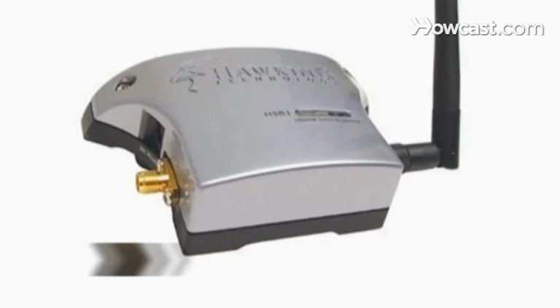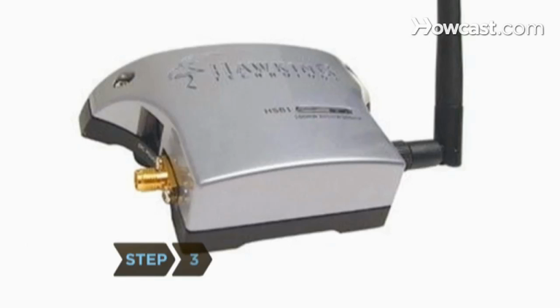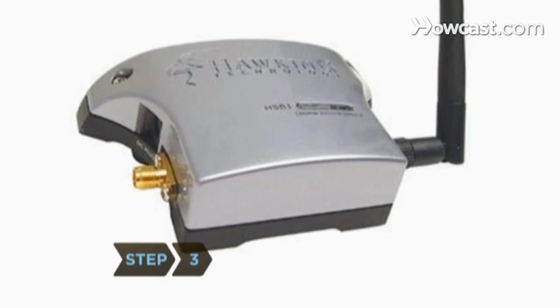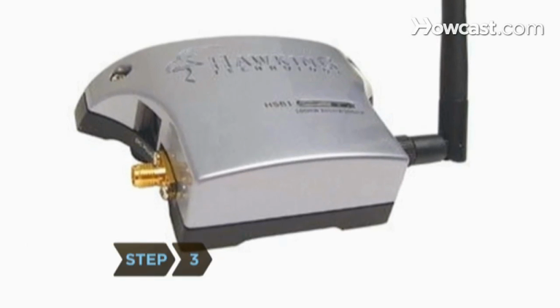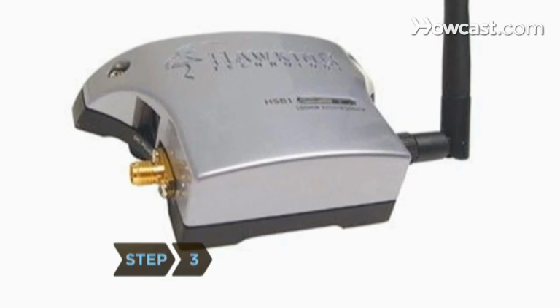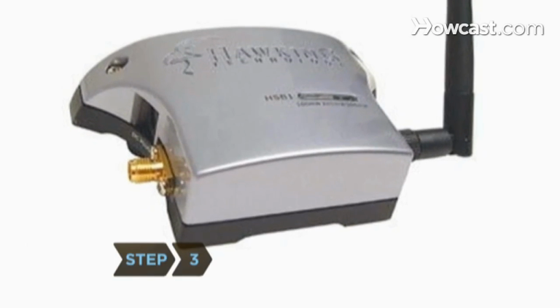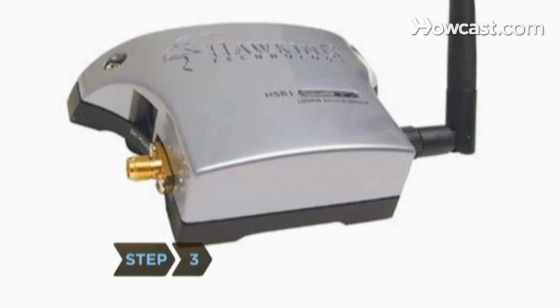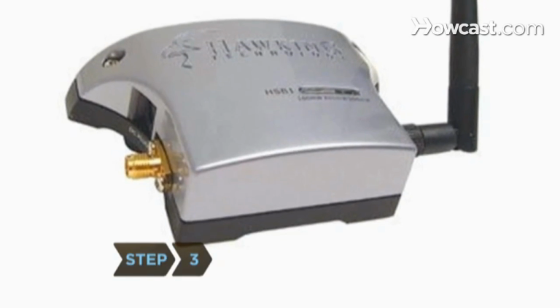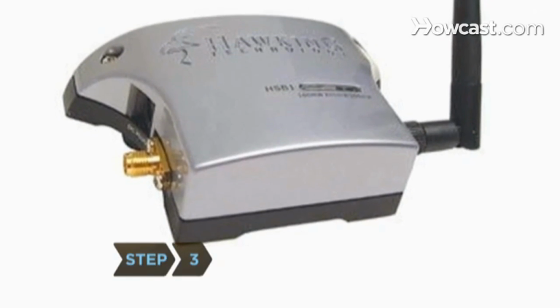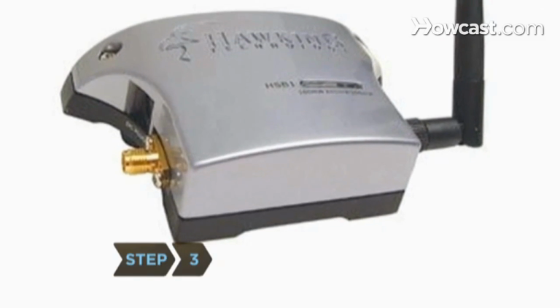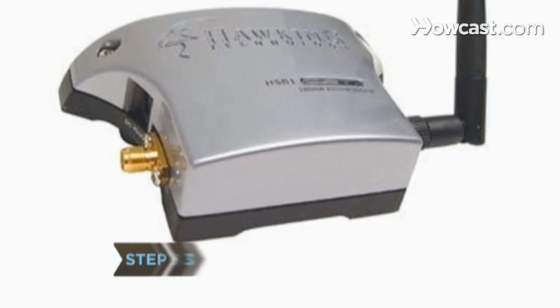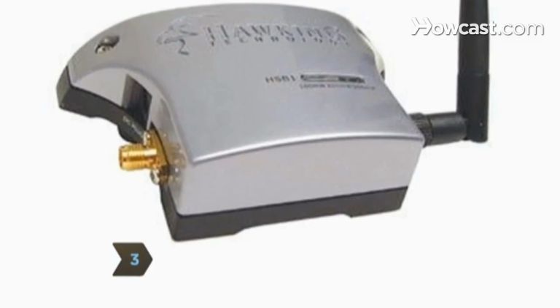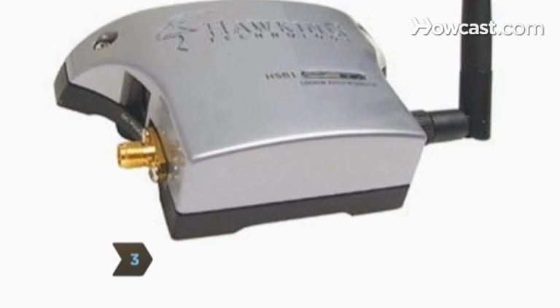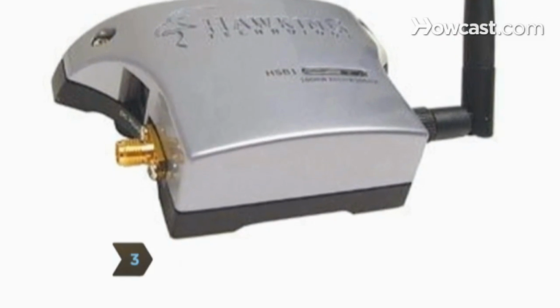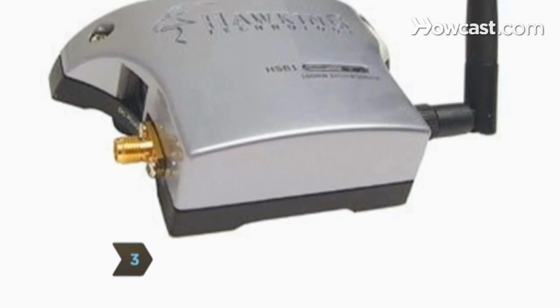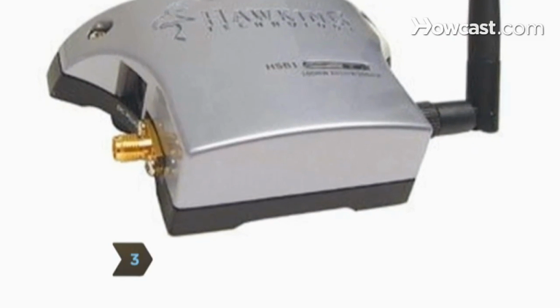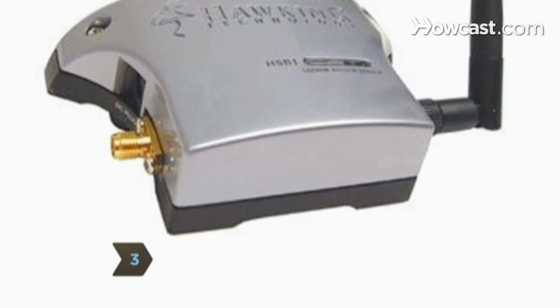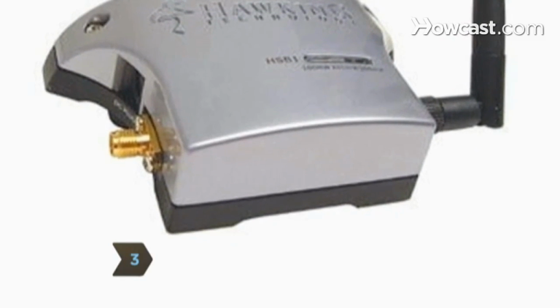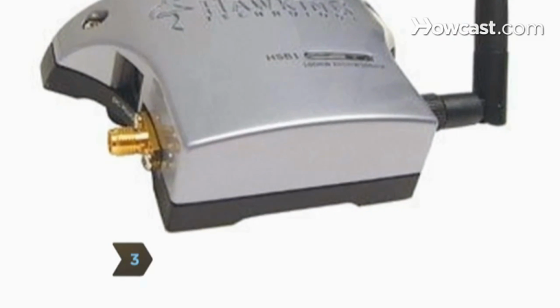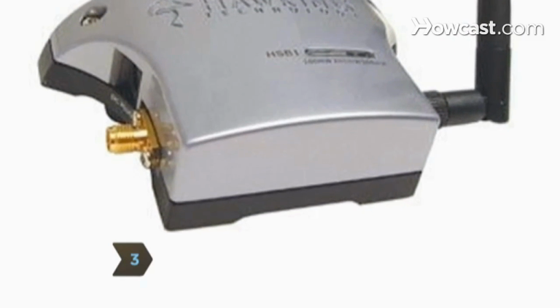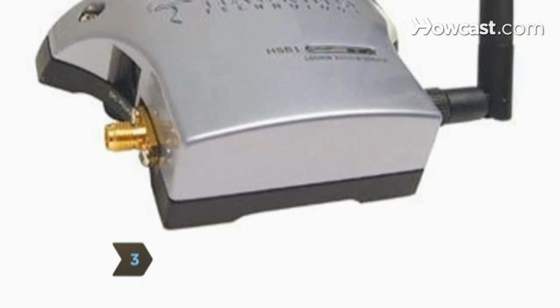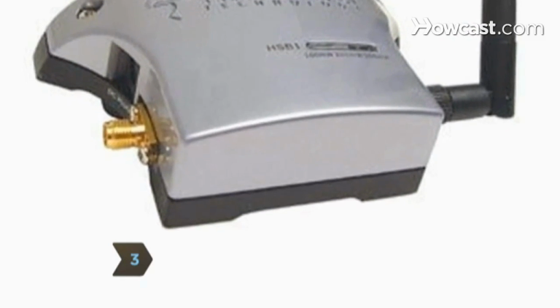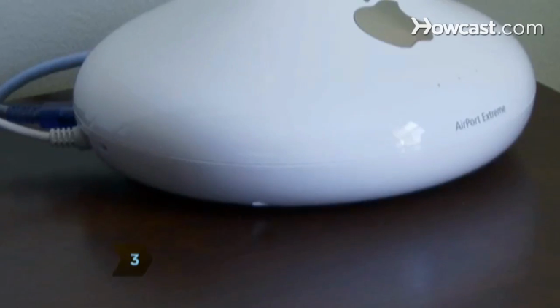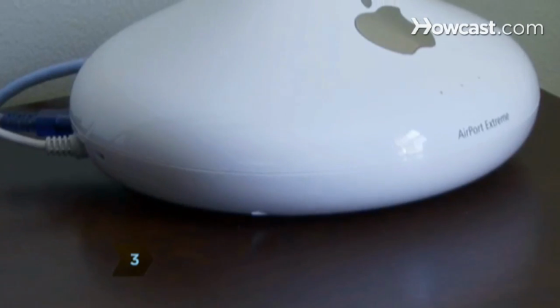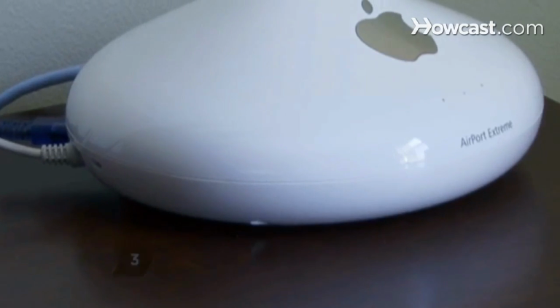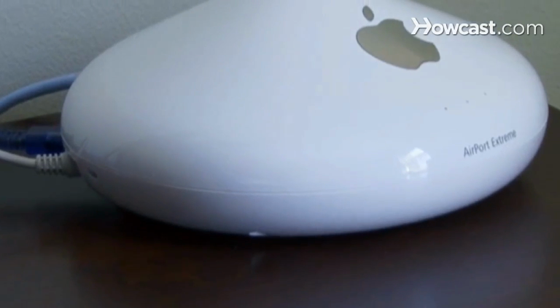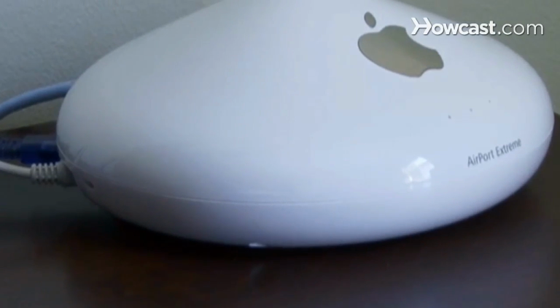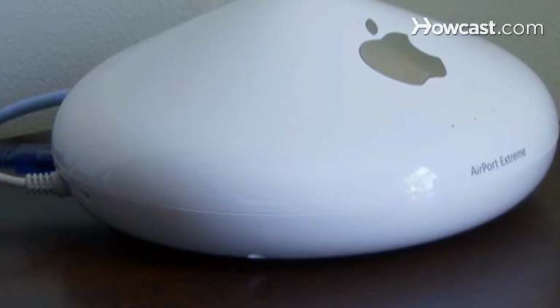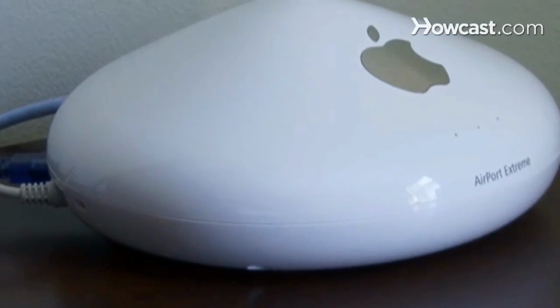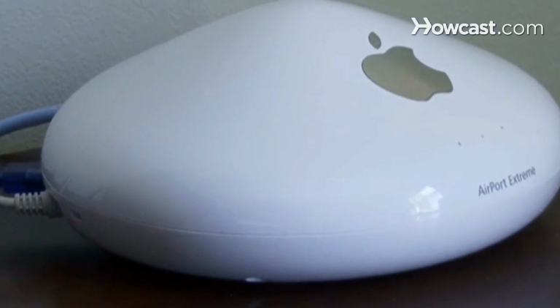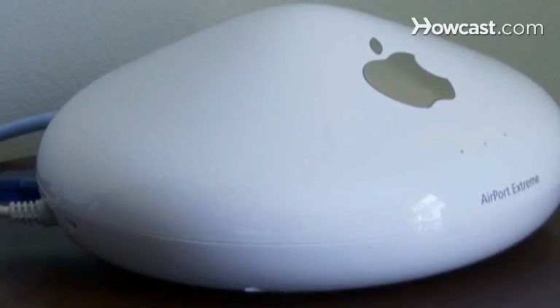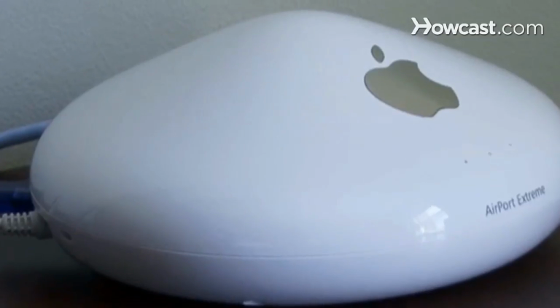Step 3: Add a wireless signal booster, or amplifier, which will connect to your router and strengthen your signal.